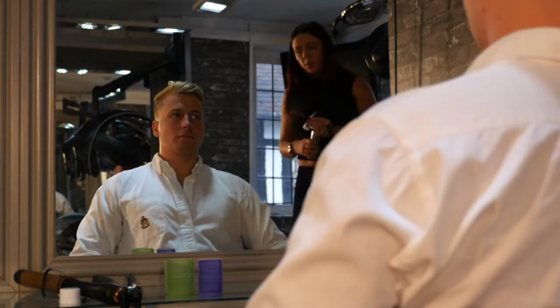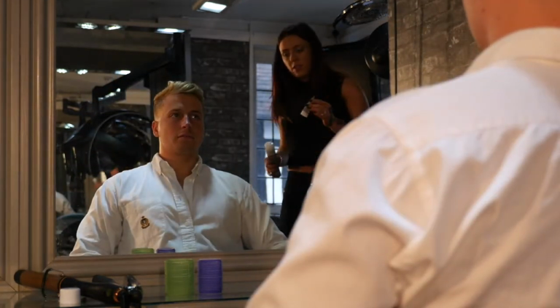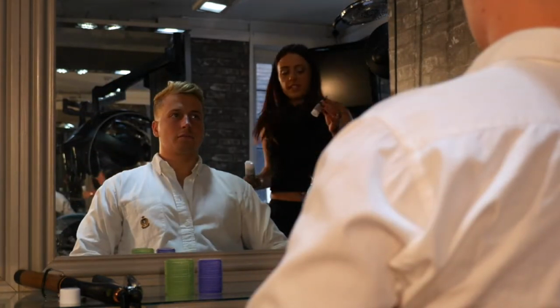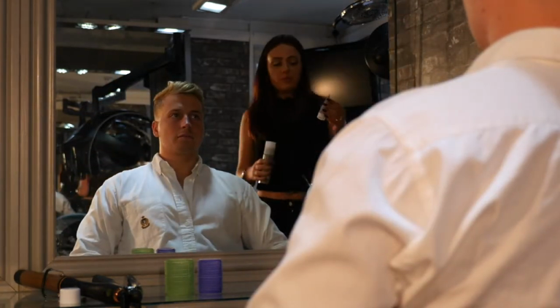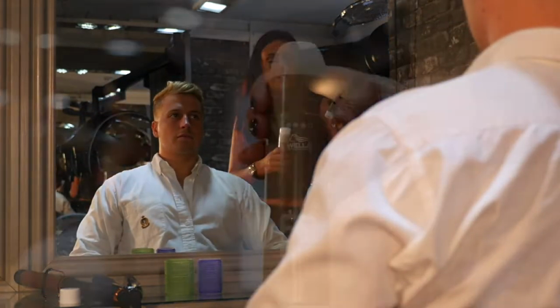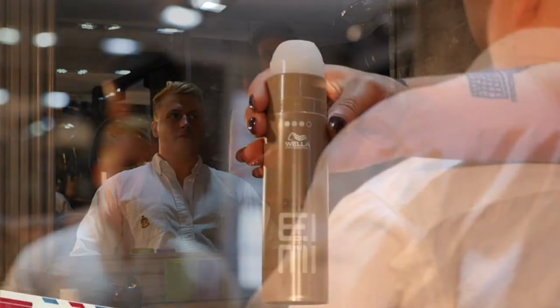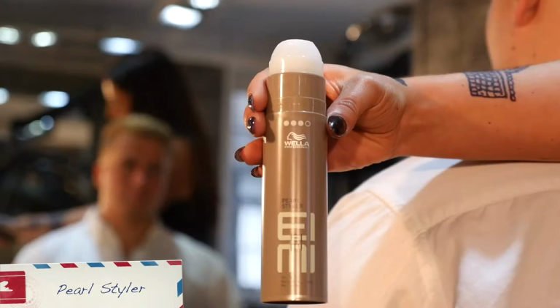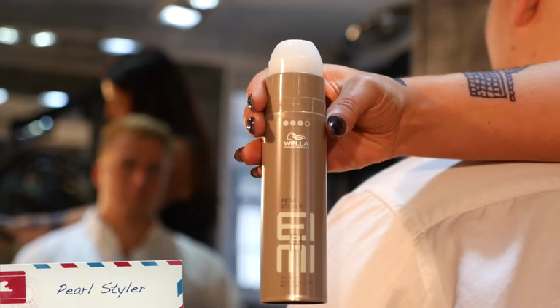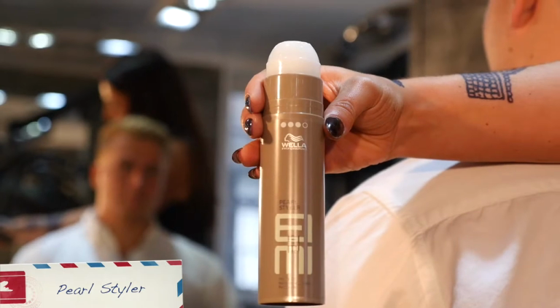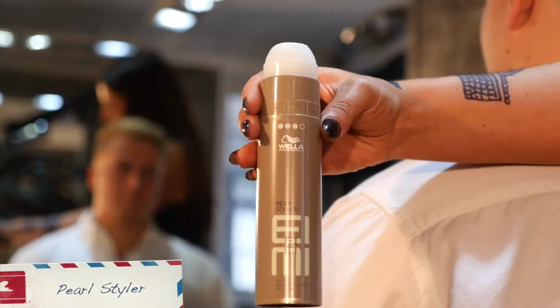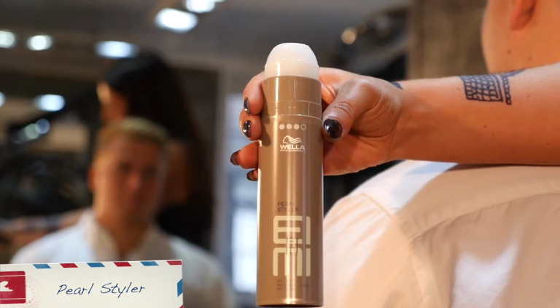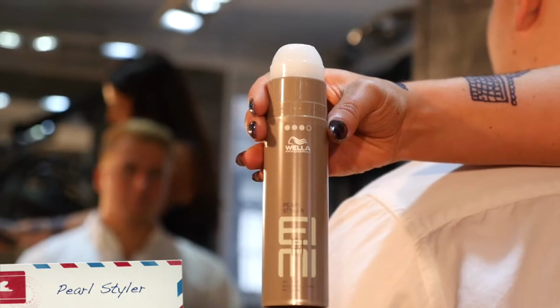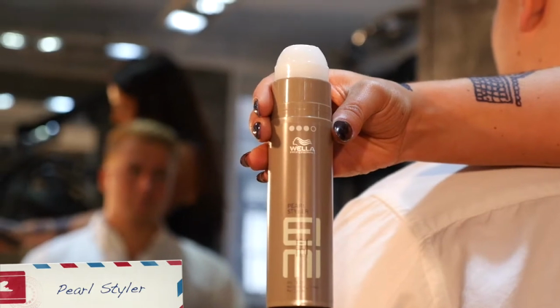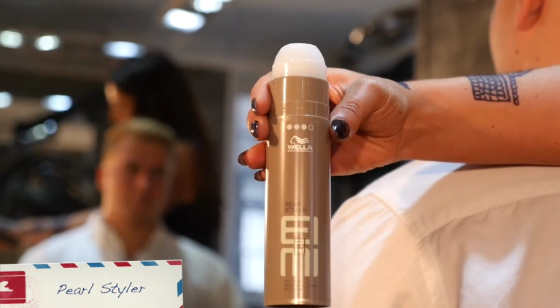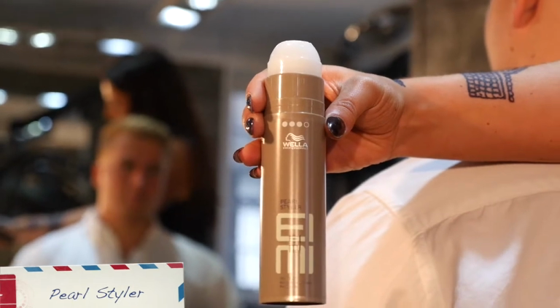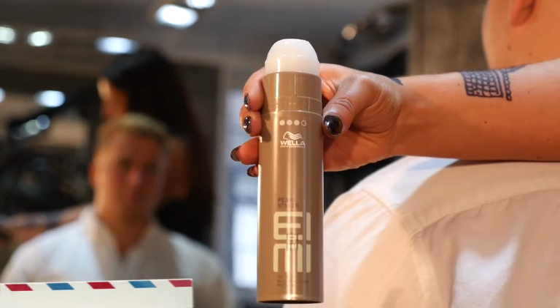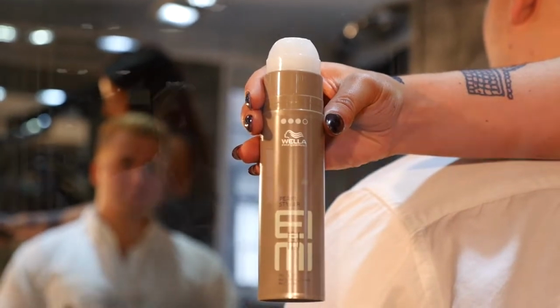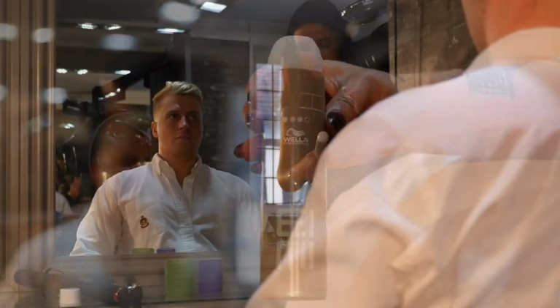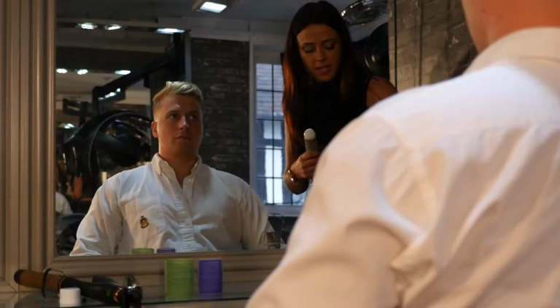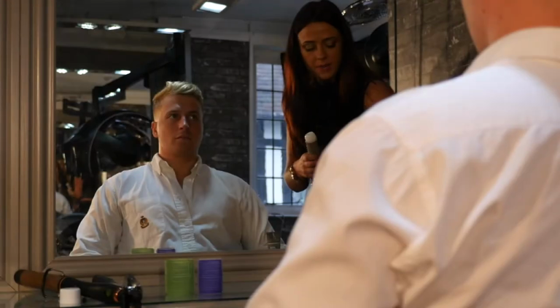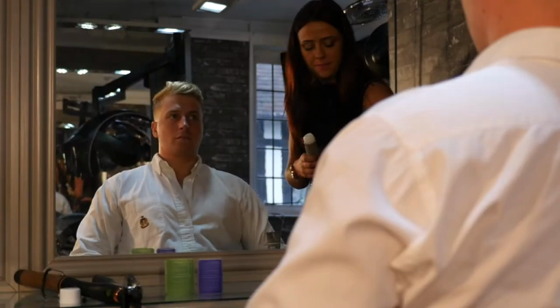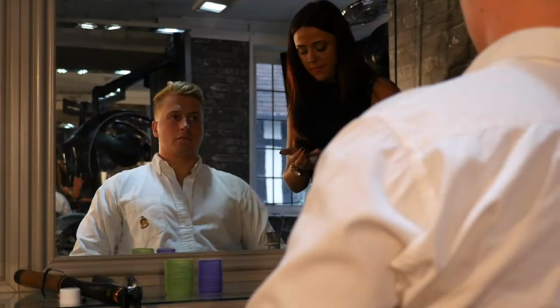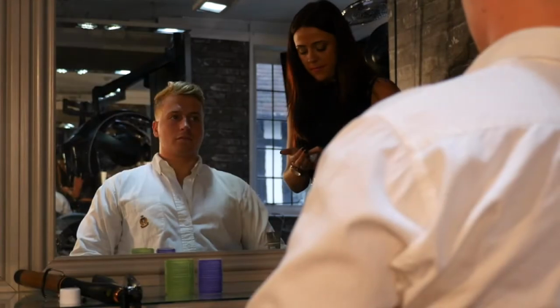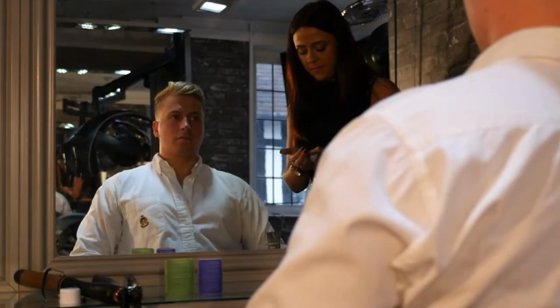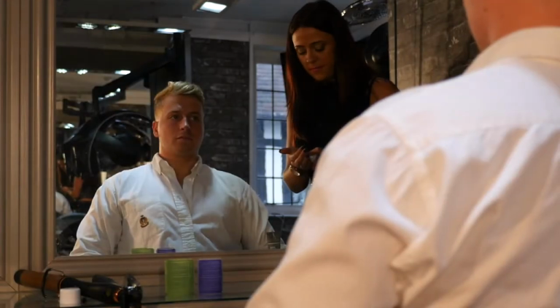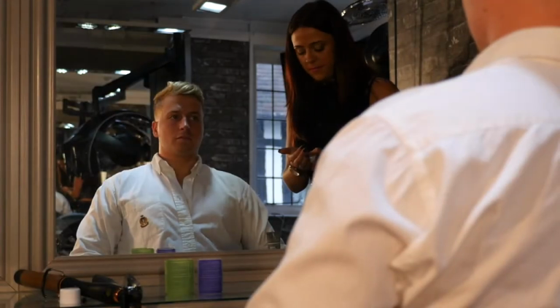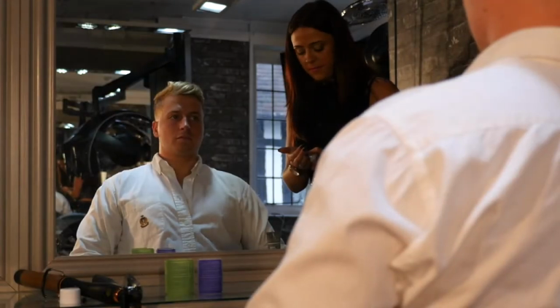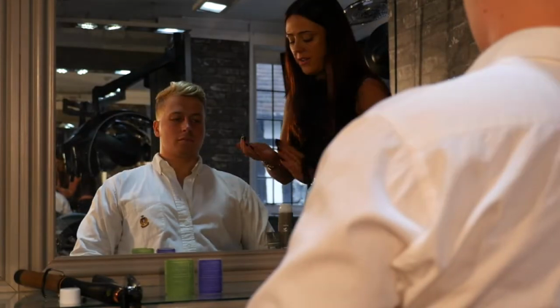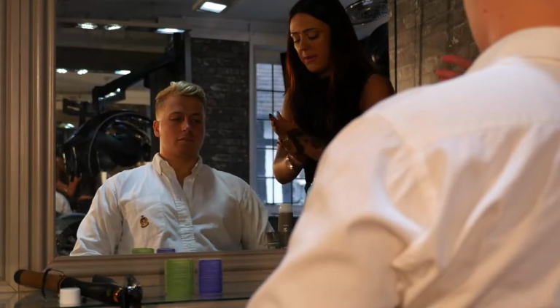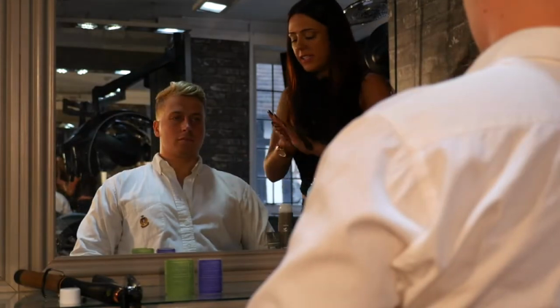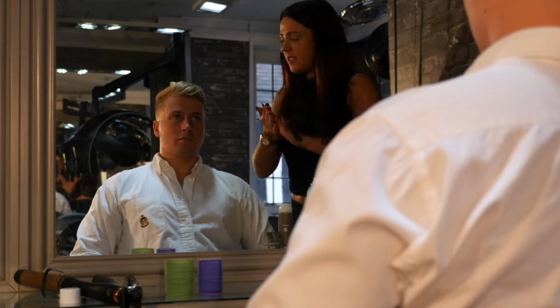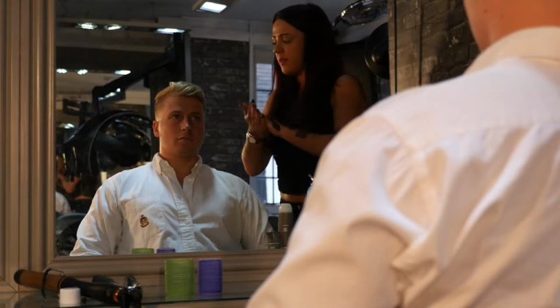We do this in a small version and a bigger one, so that's what people like for travel or just to put in your hair bag. And you've got these different sizes for that.